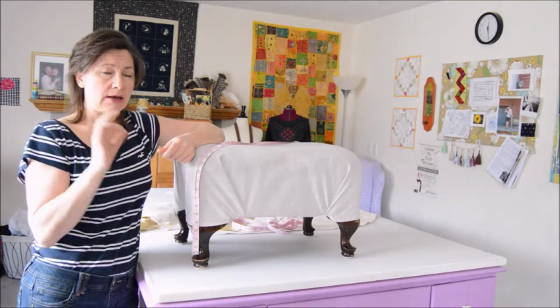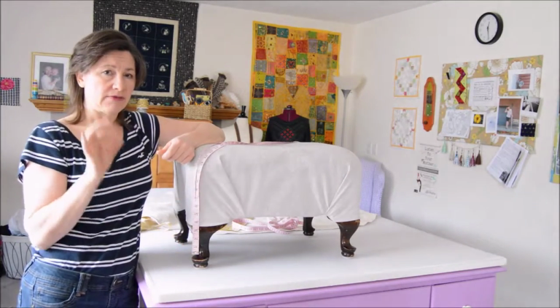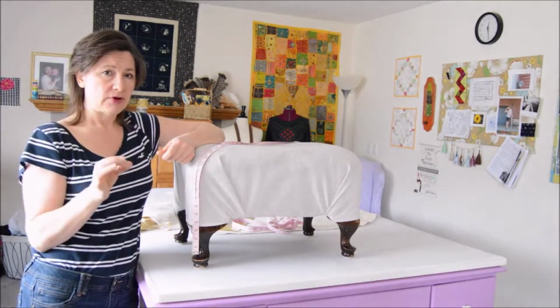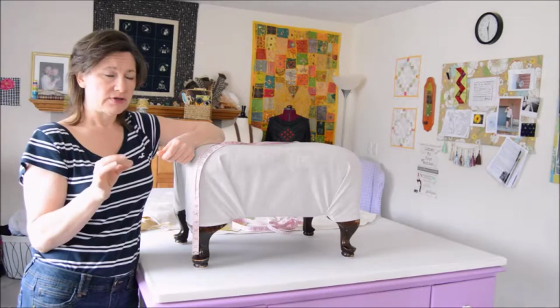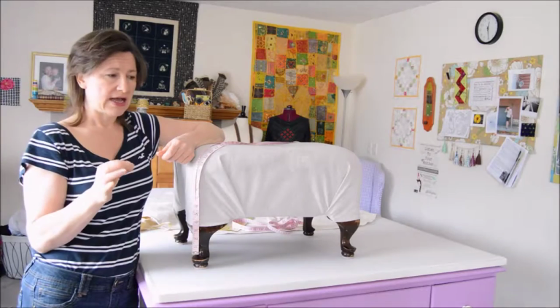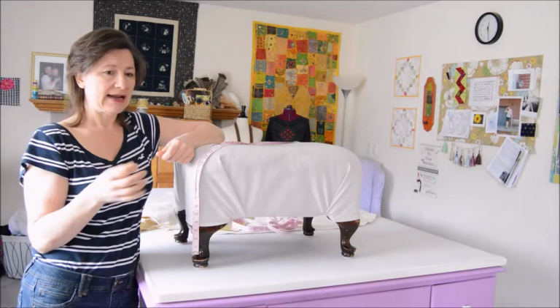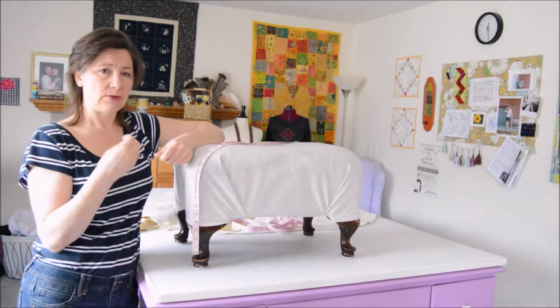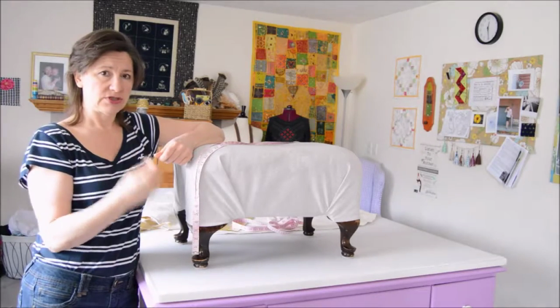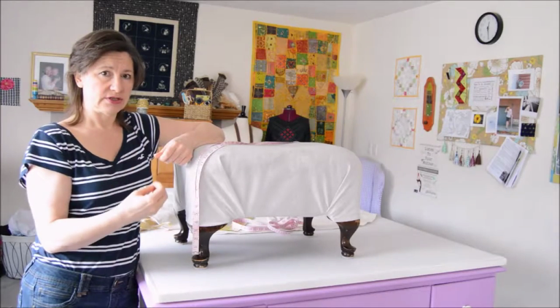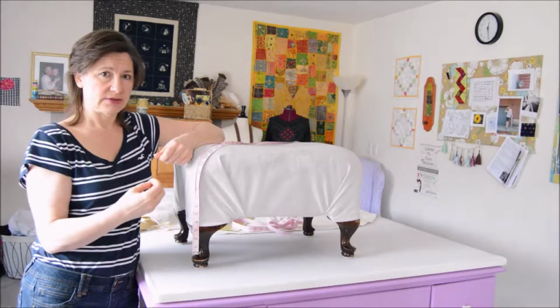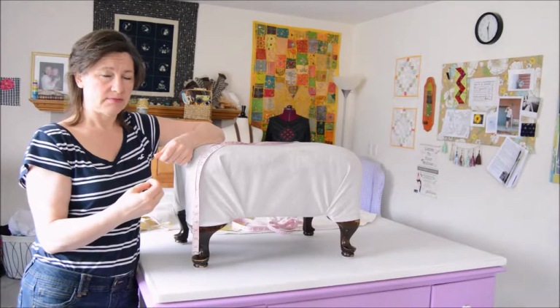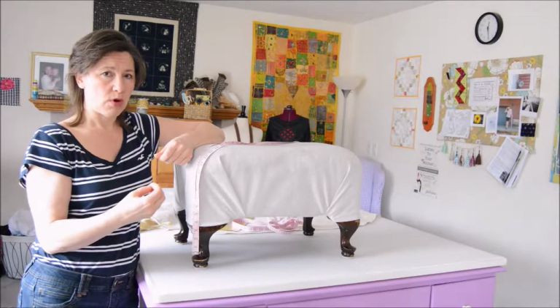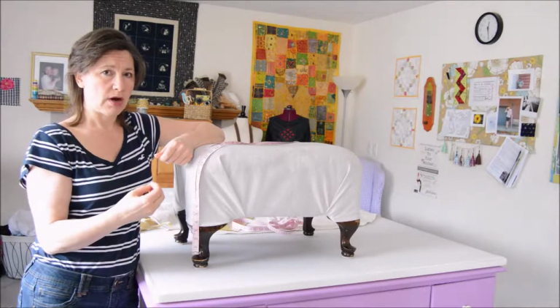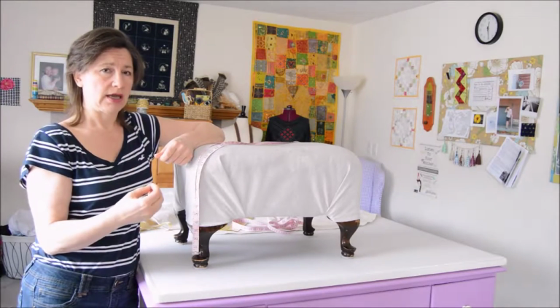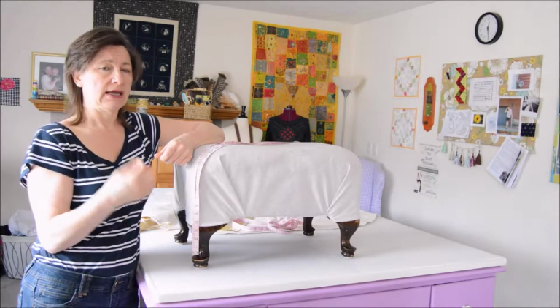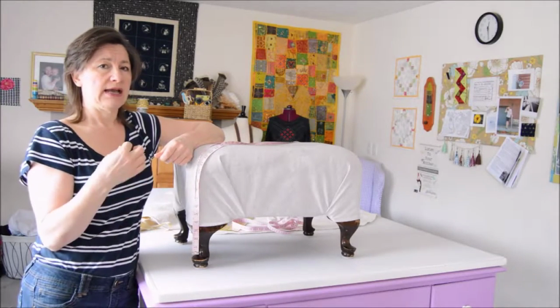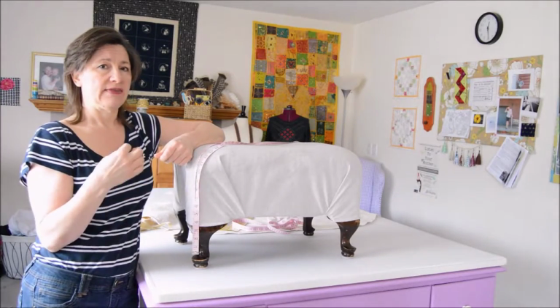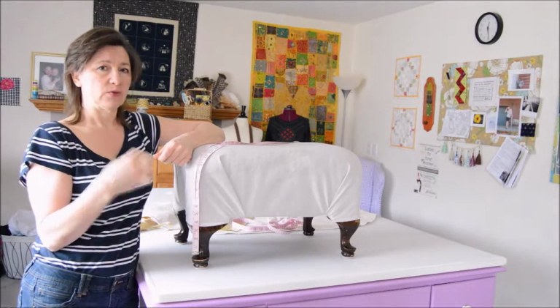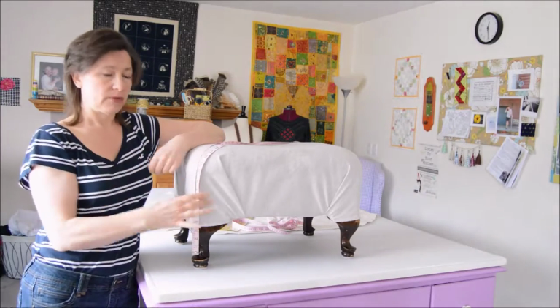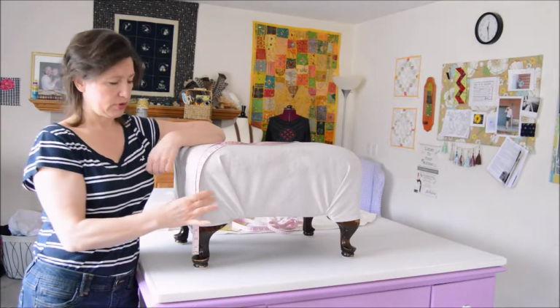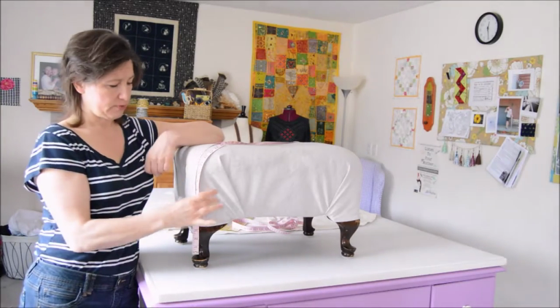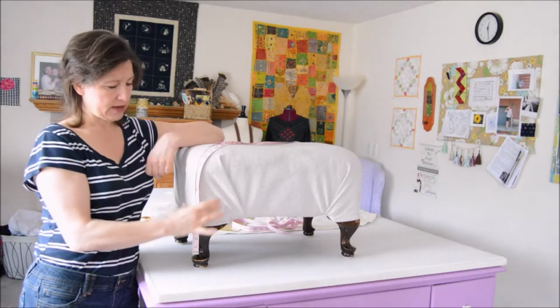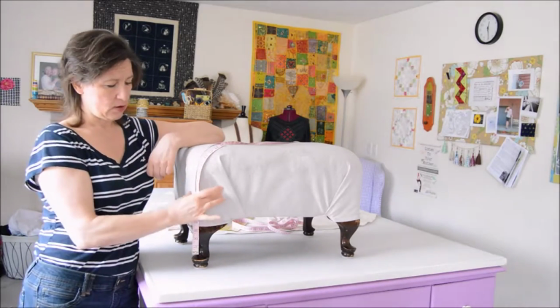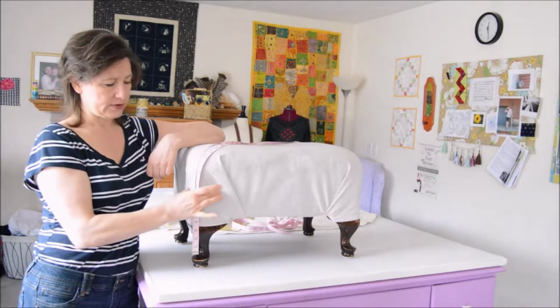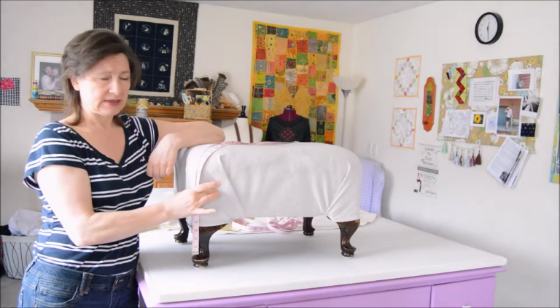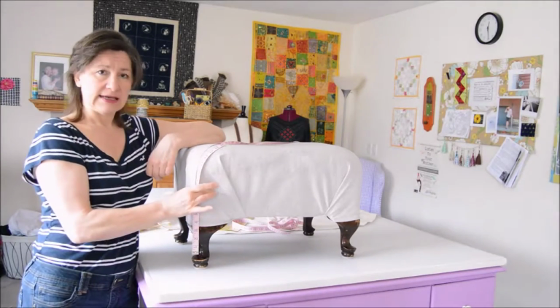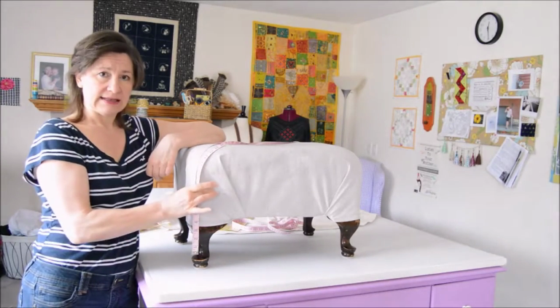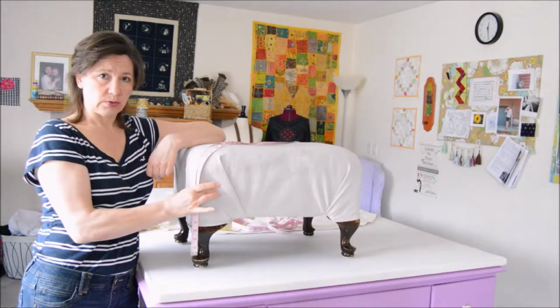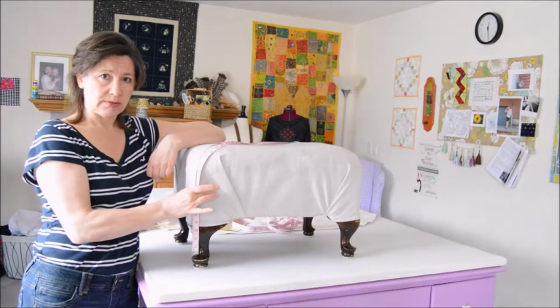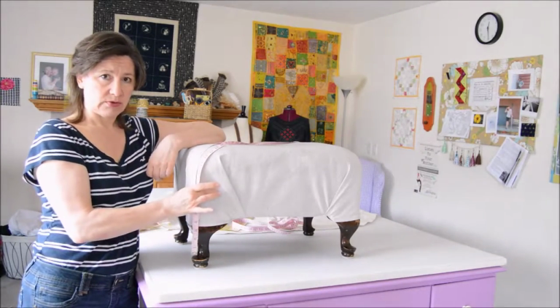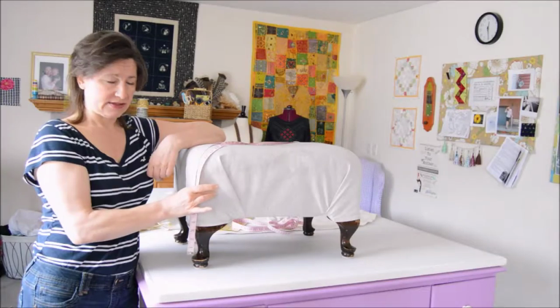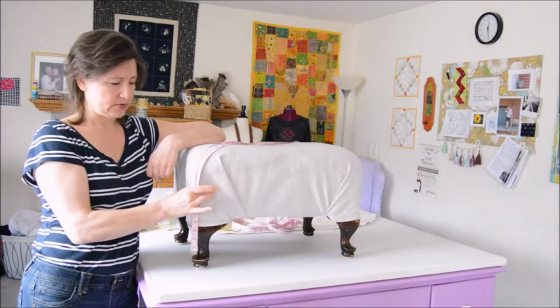Before you do the cutting, I want you to do some more marking — and that's where to put your buttonholes that the ribbon runs through.